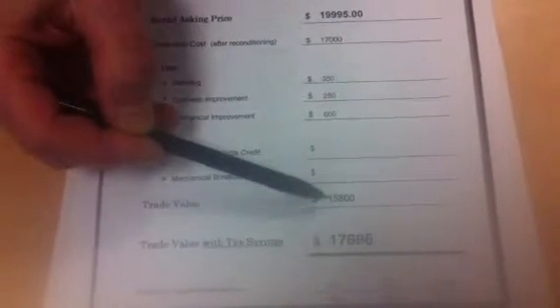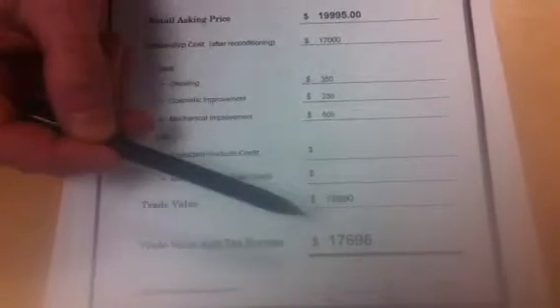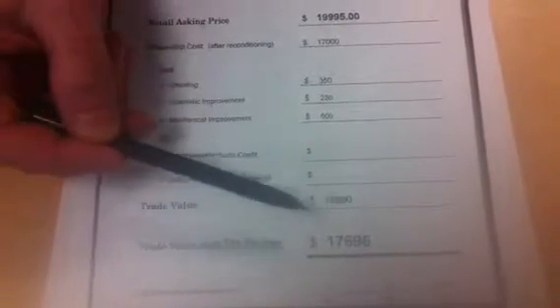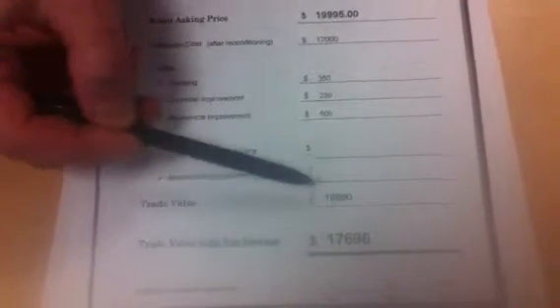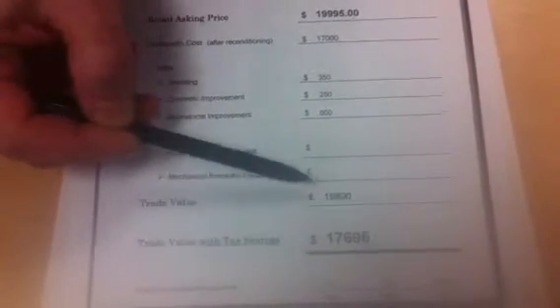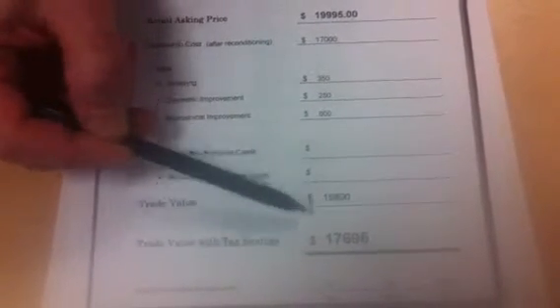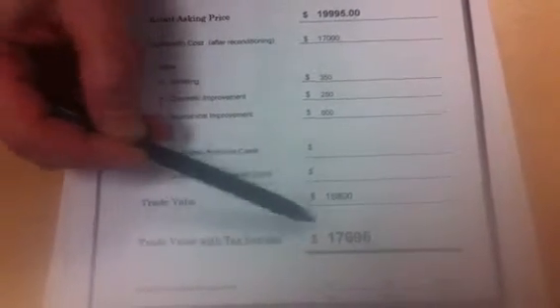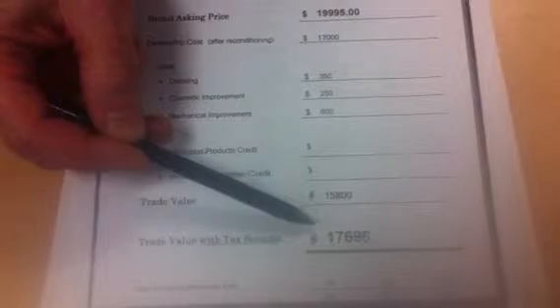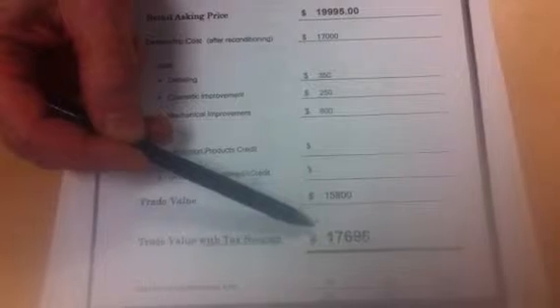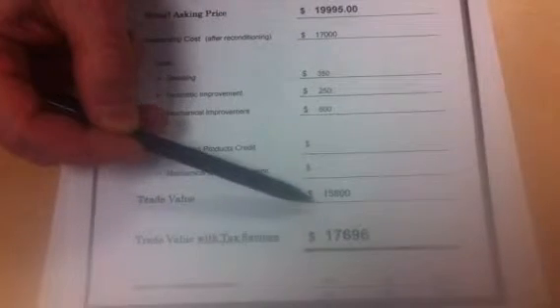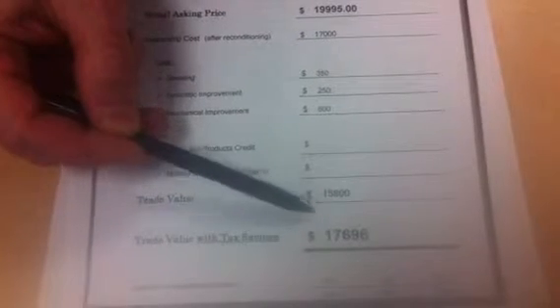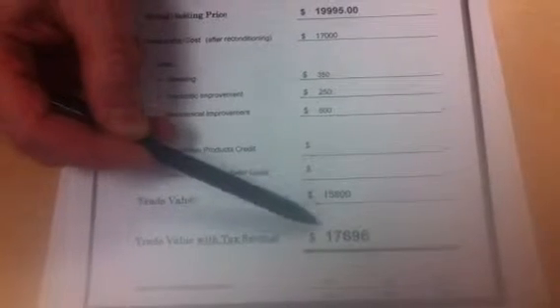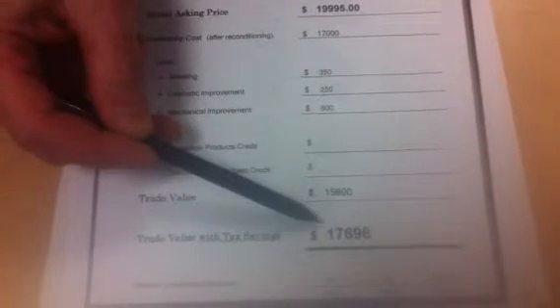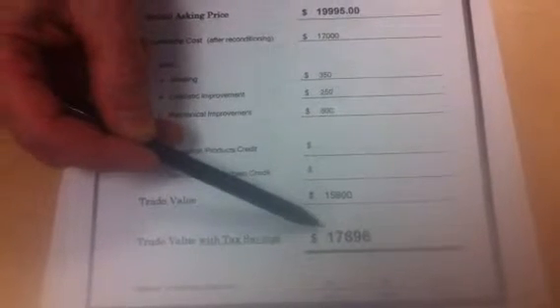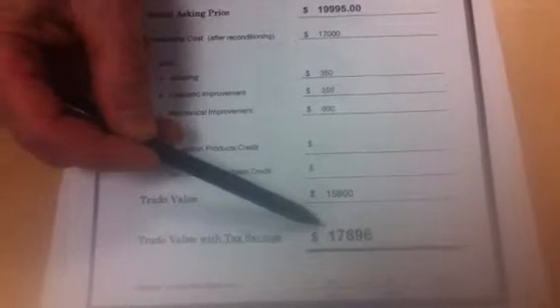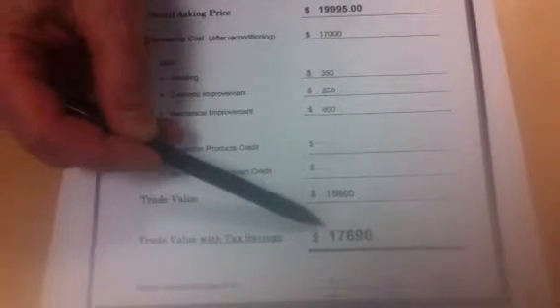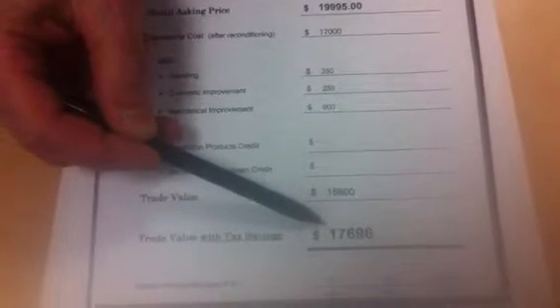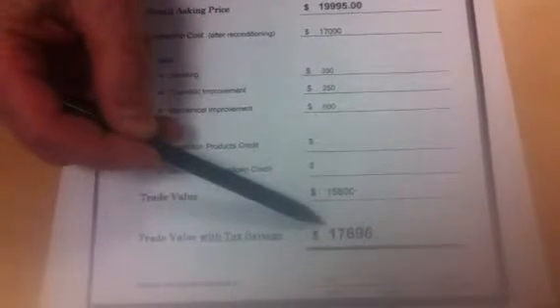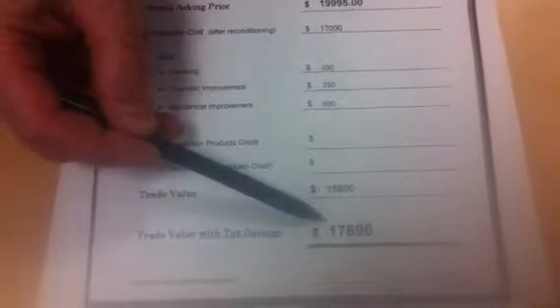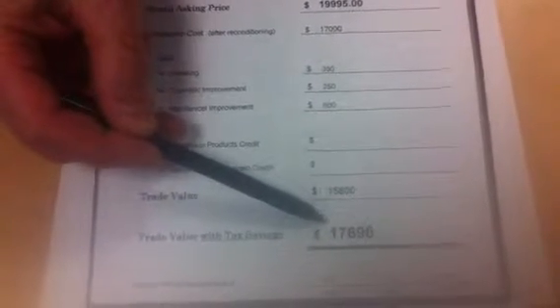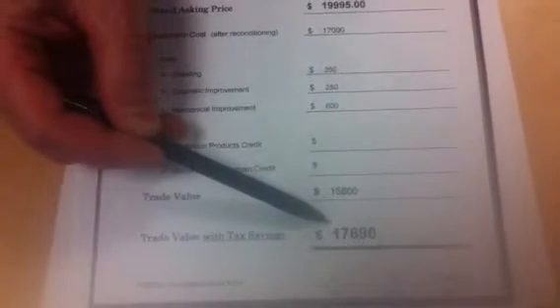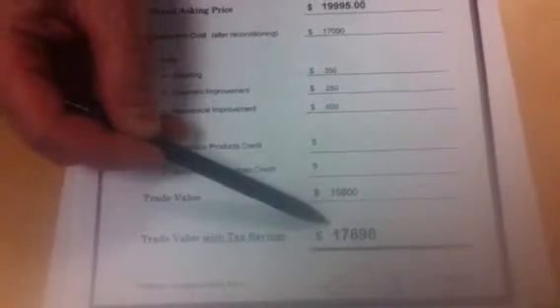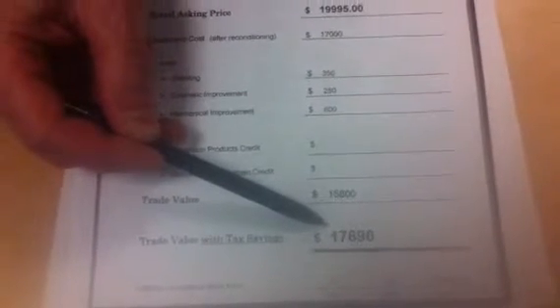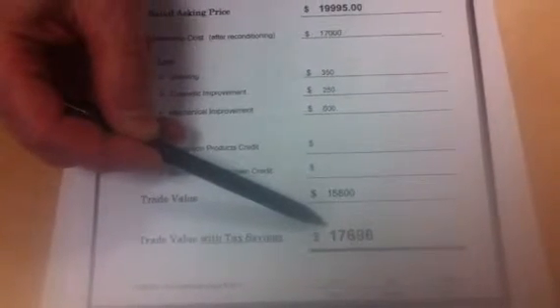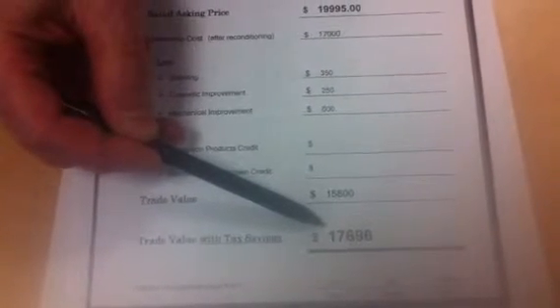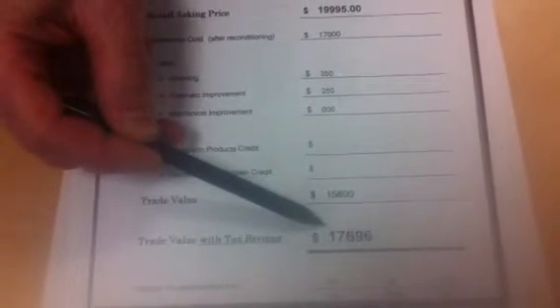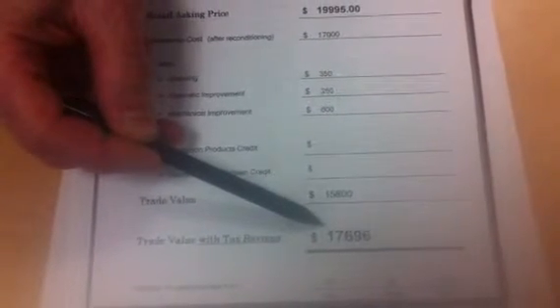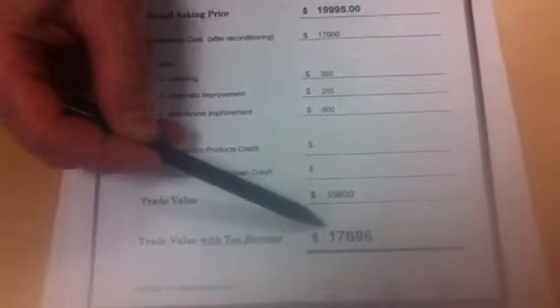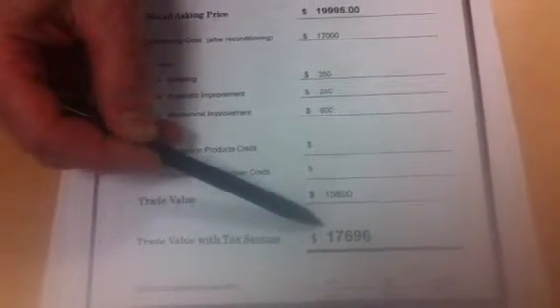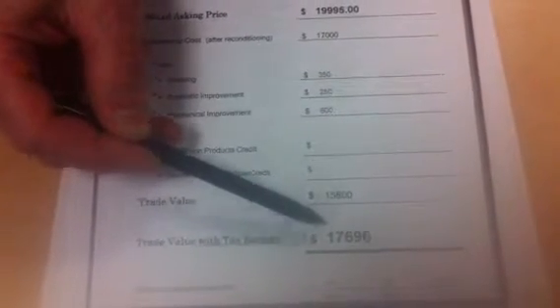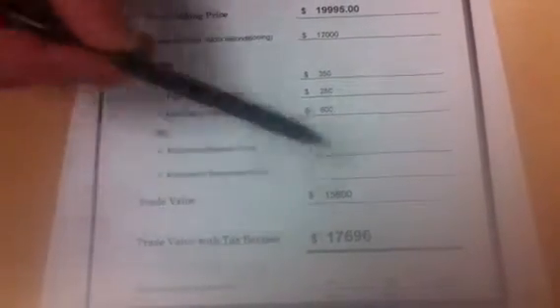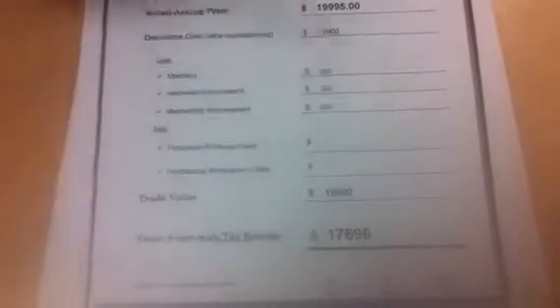That means your ACV, or actual cash value, would be $15,800. With your tax savings — as you only pay tax on the difference — that would make it $17,696.